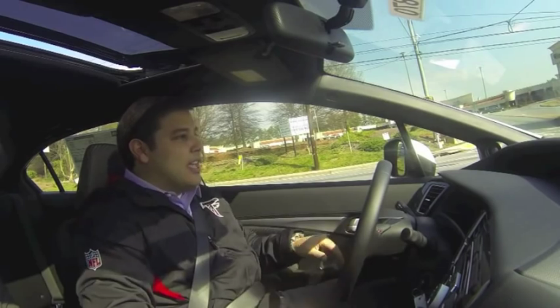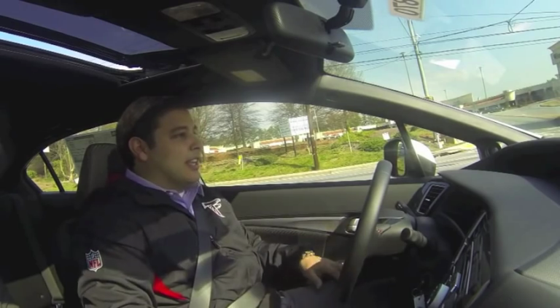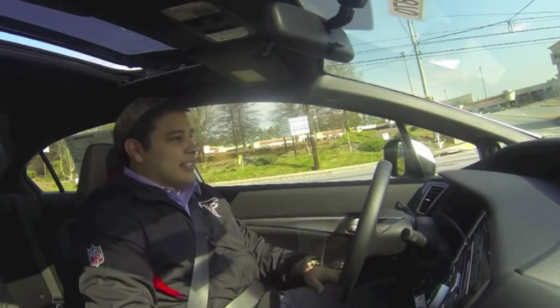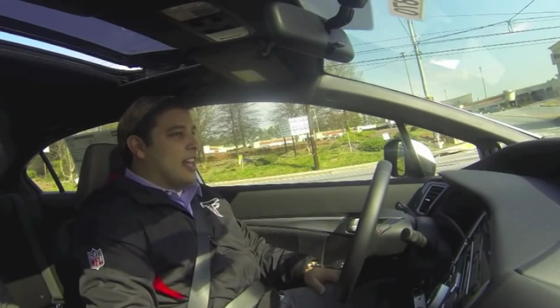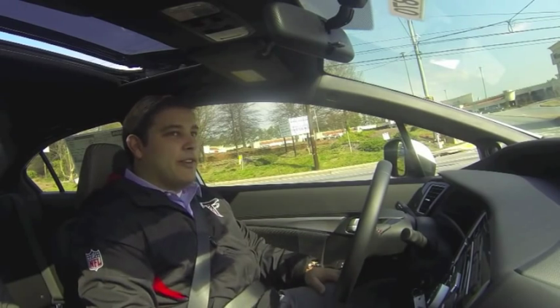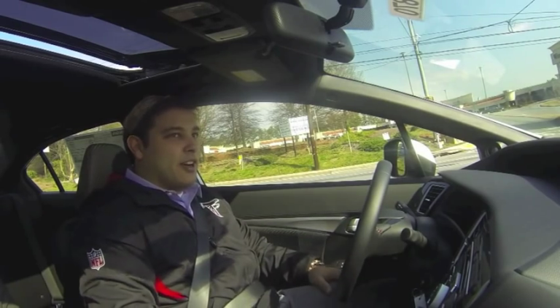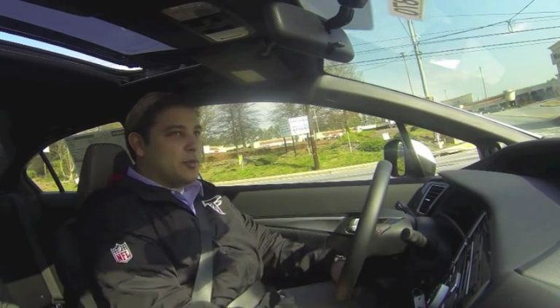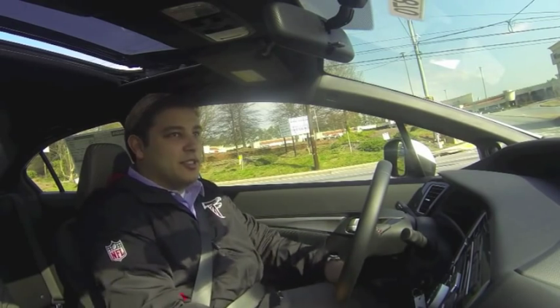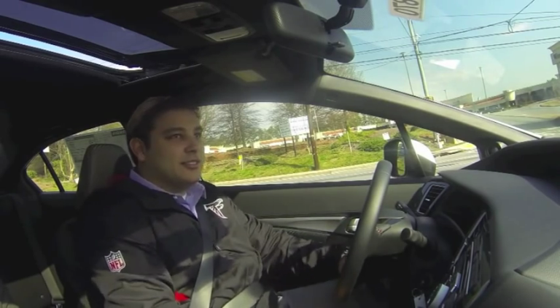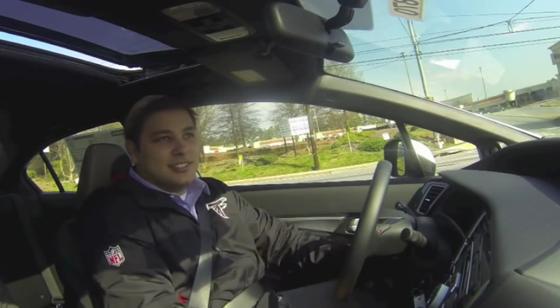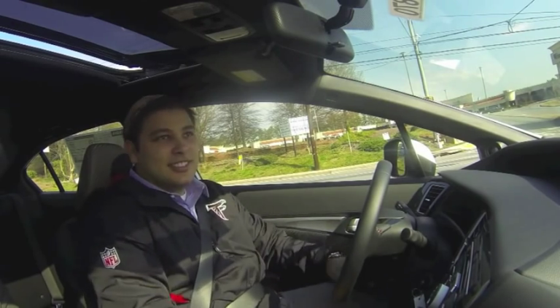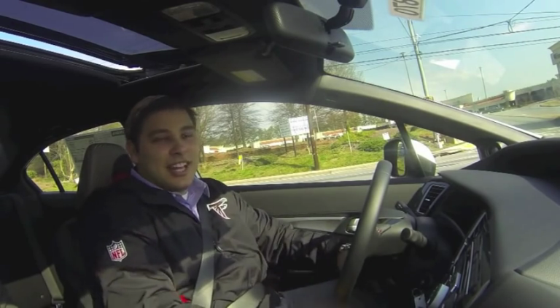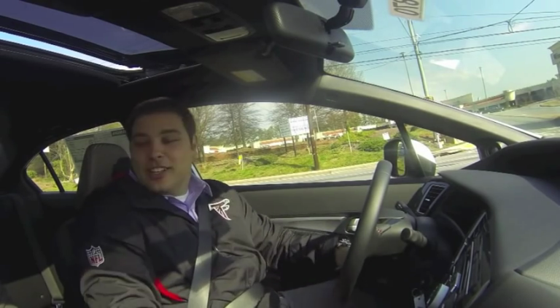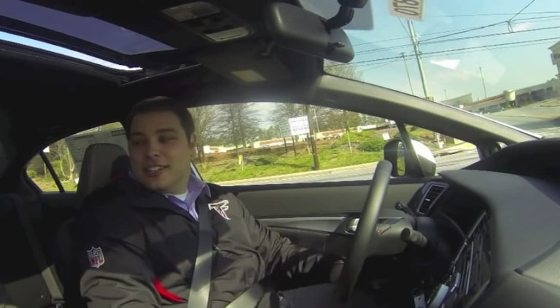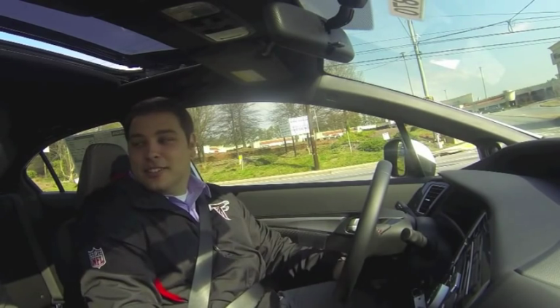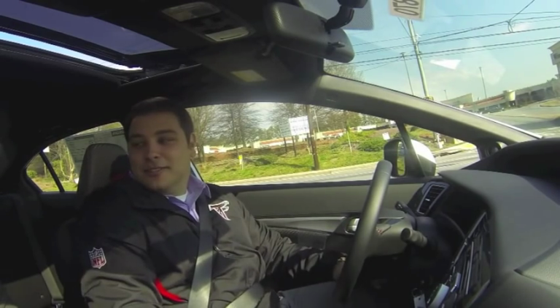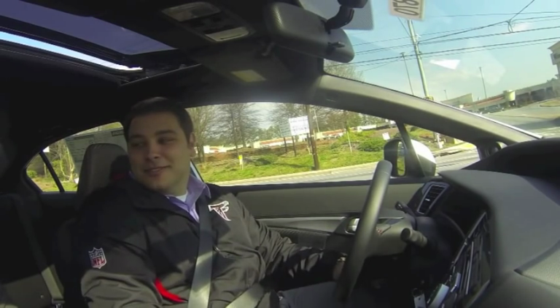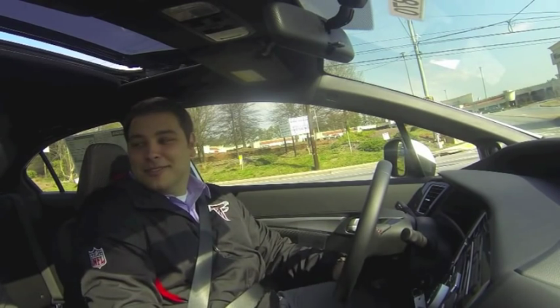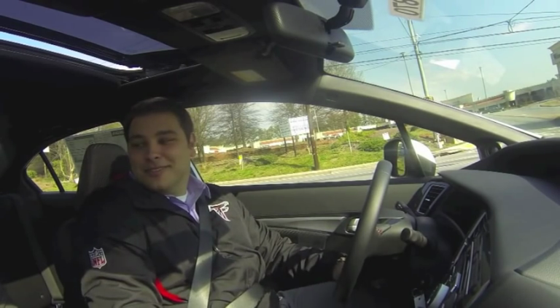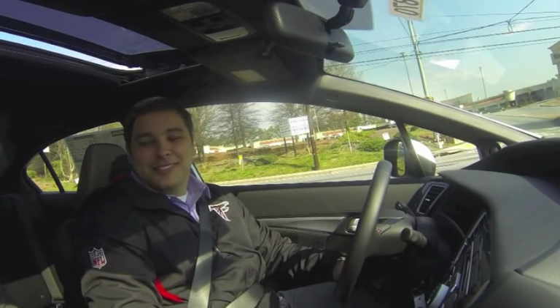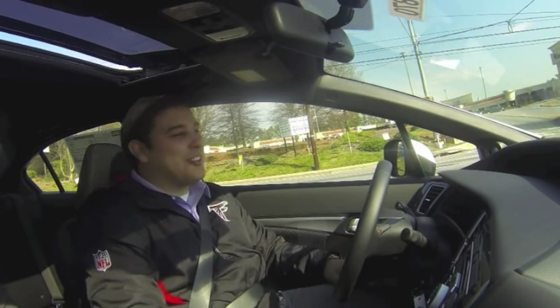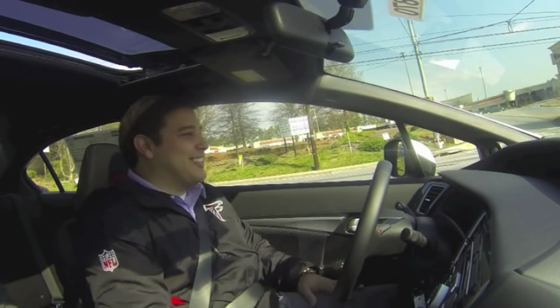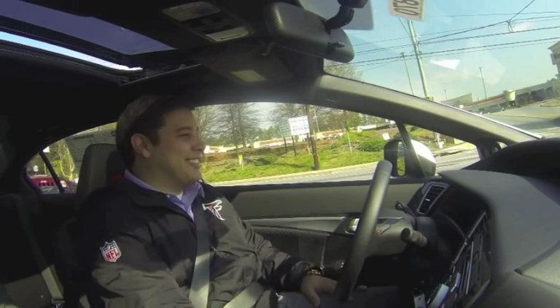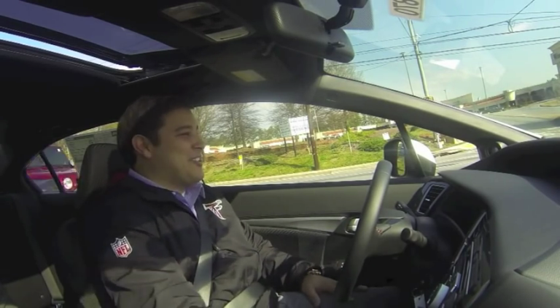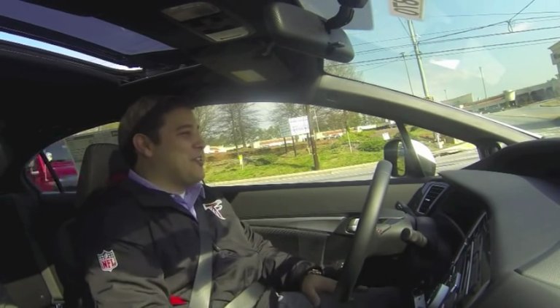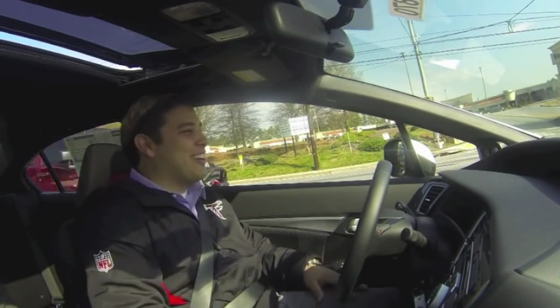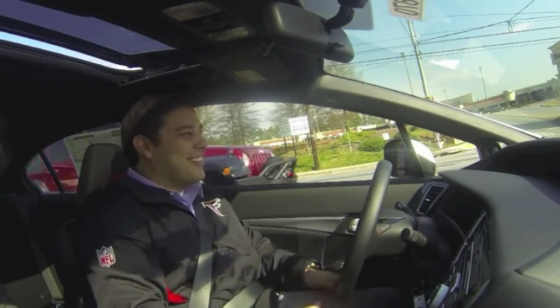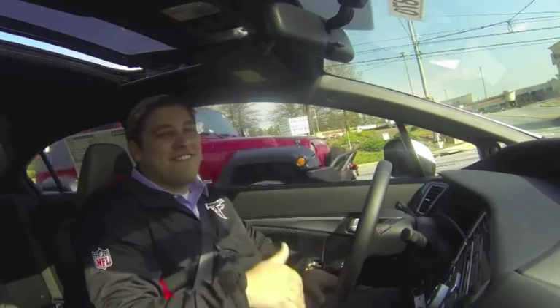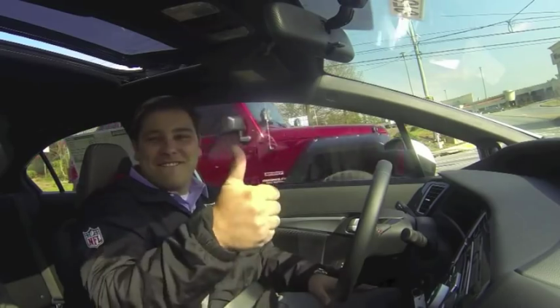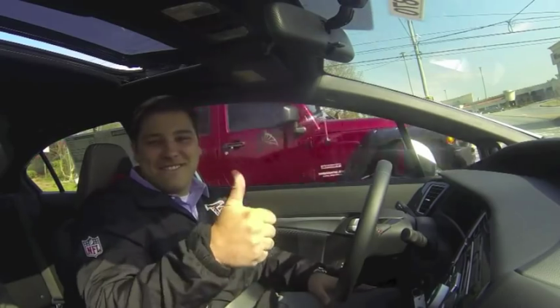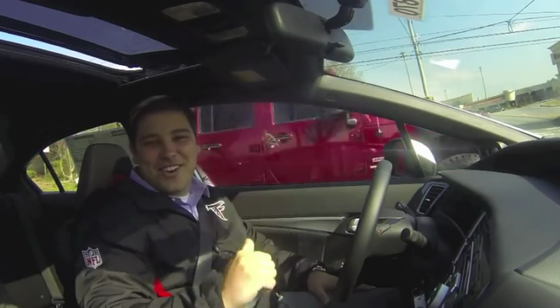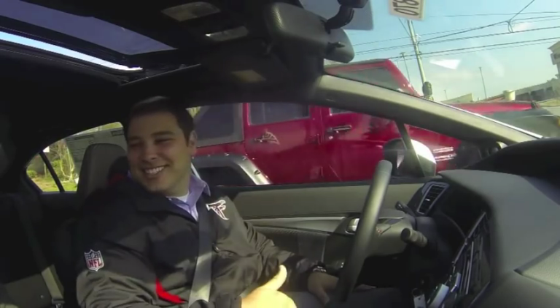I like this setup, very comfortable. How do you like the seats? Great. Great seats.